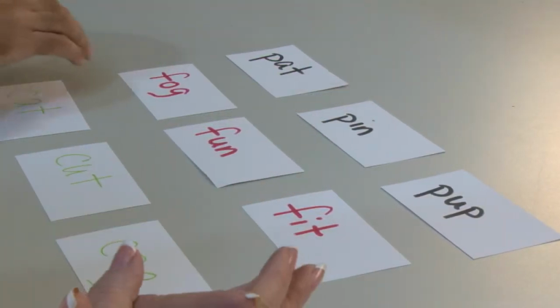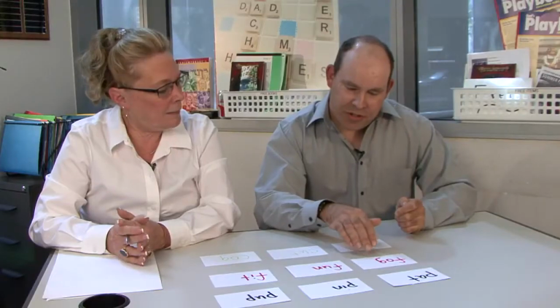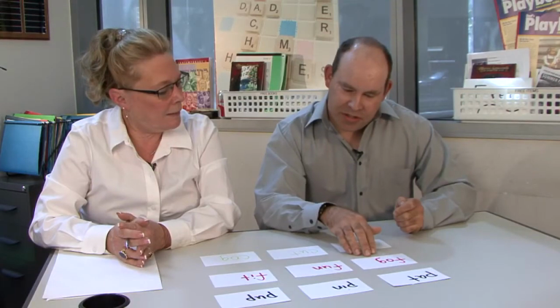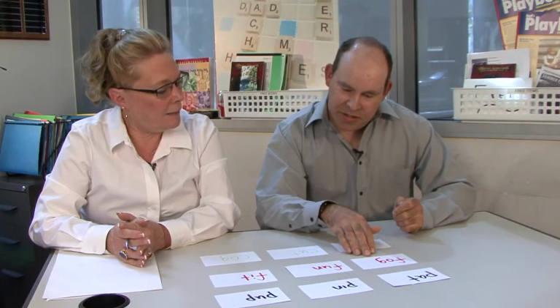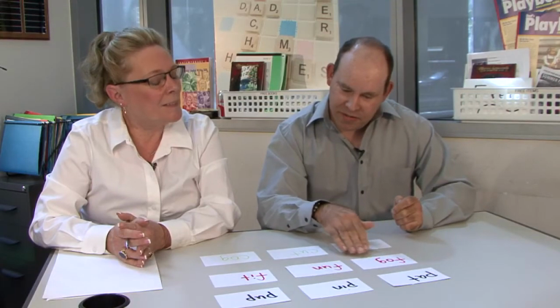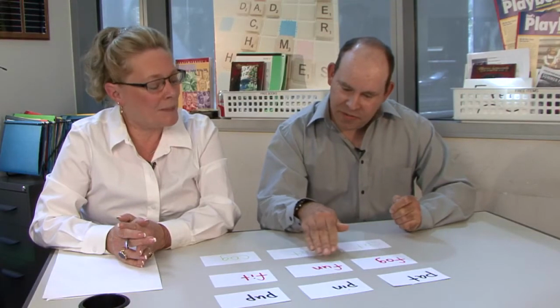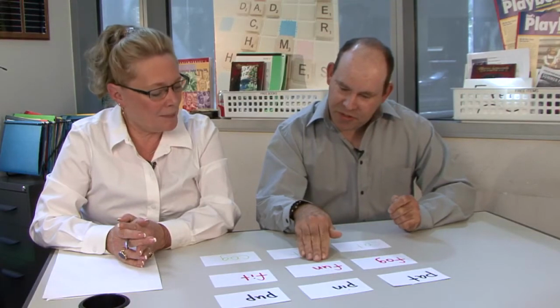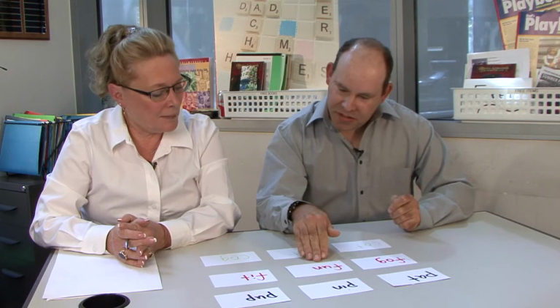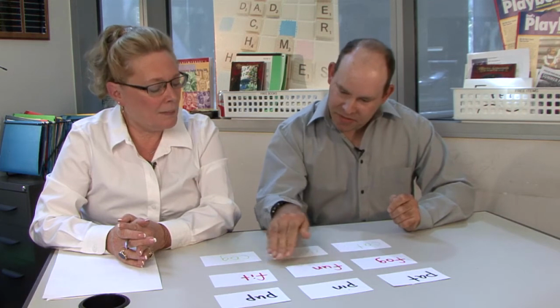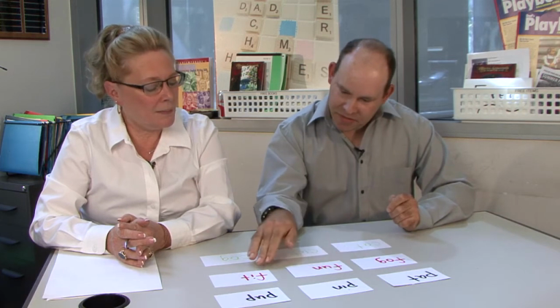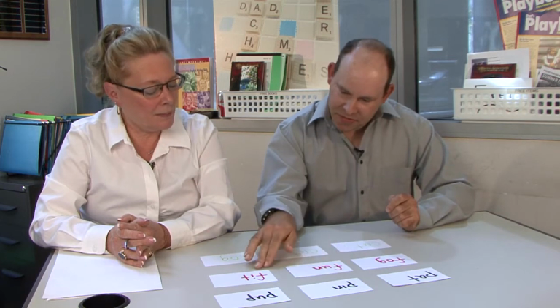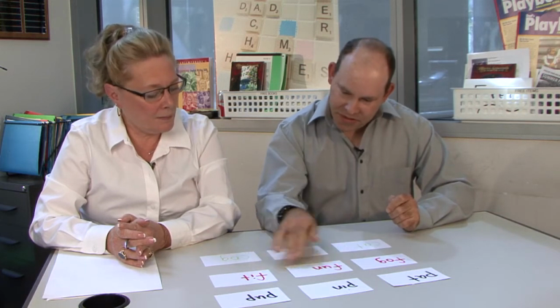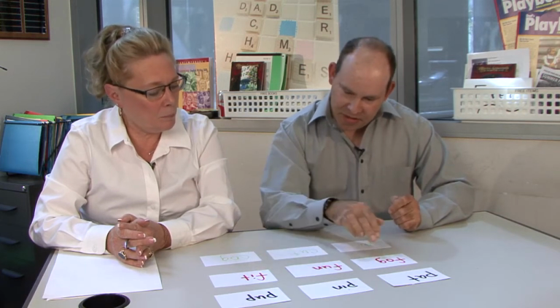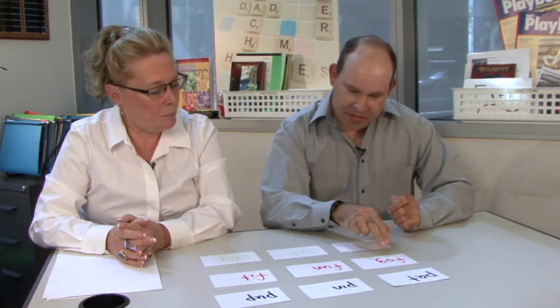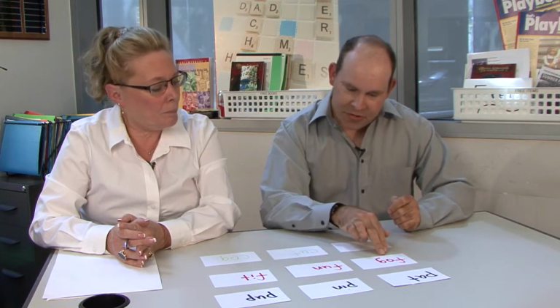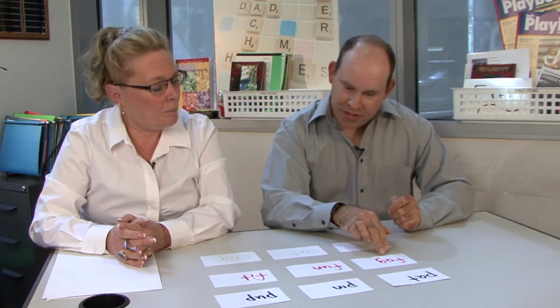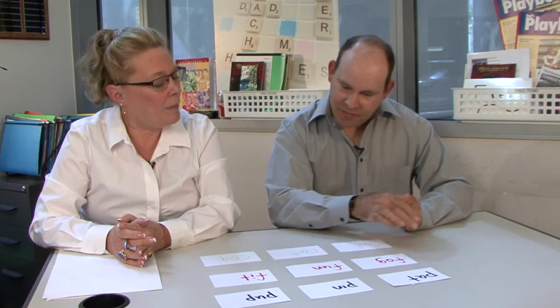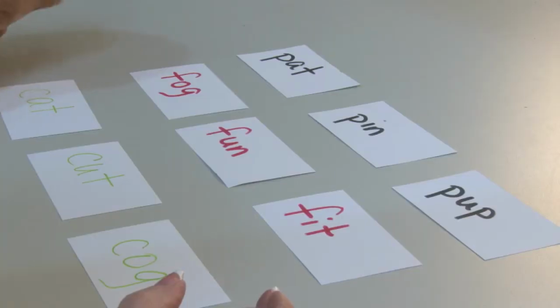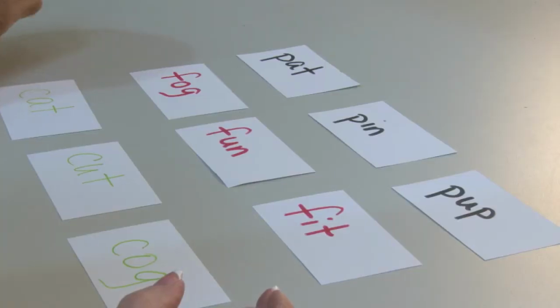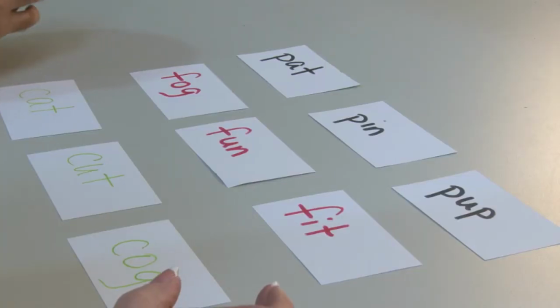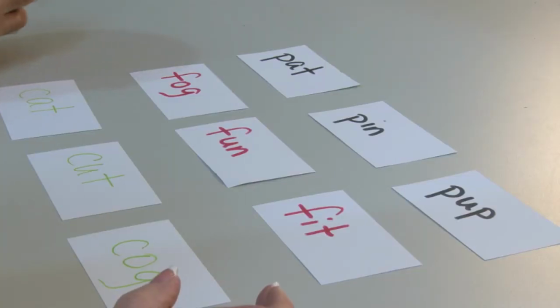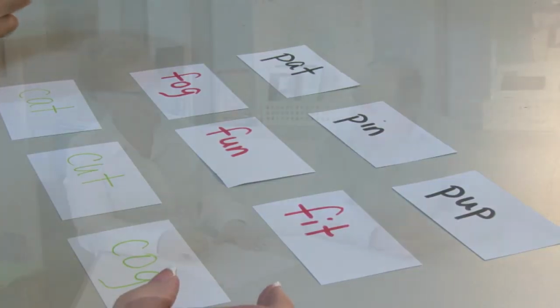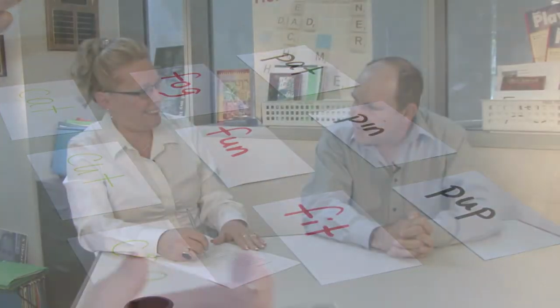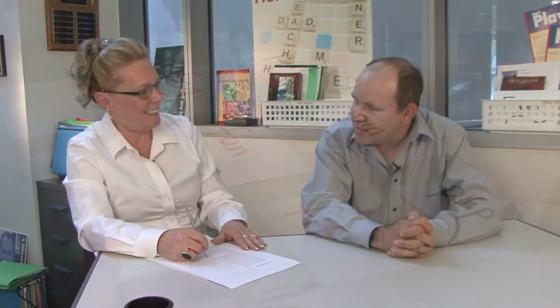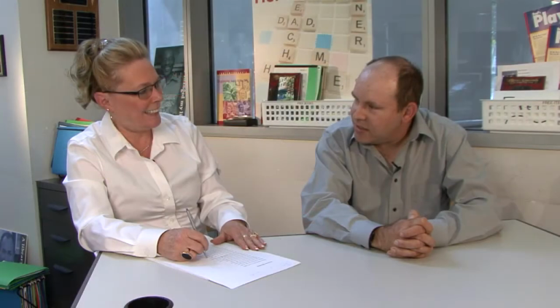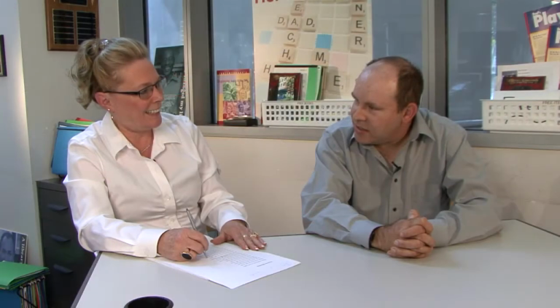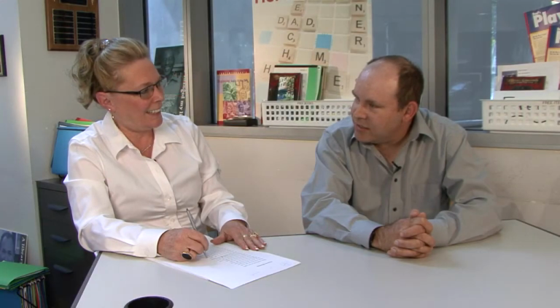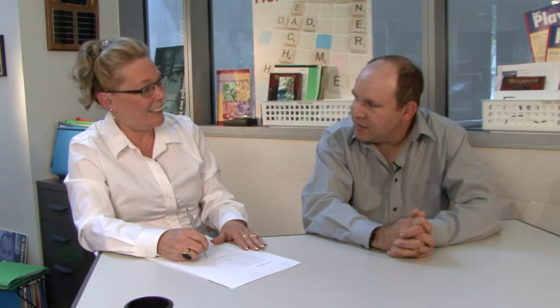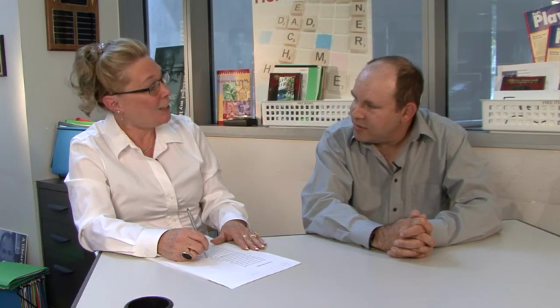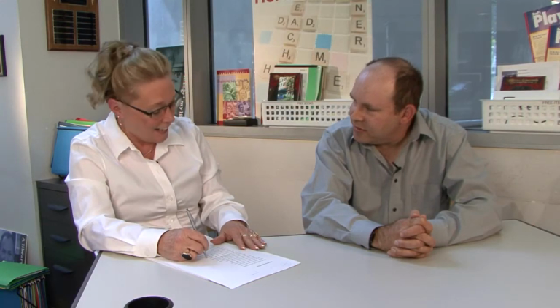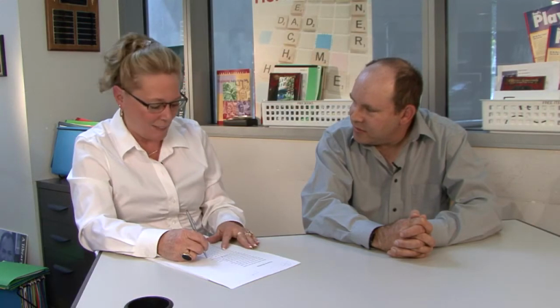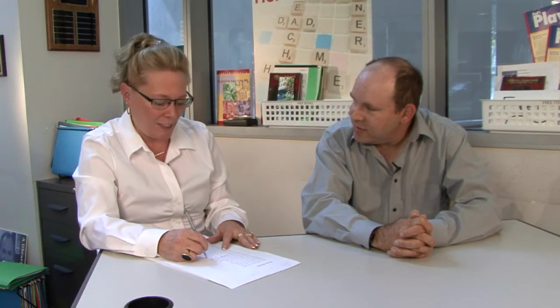You can use these same tasks for phonemic awareness practice, either with or without letter or word cards.